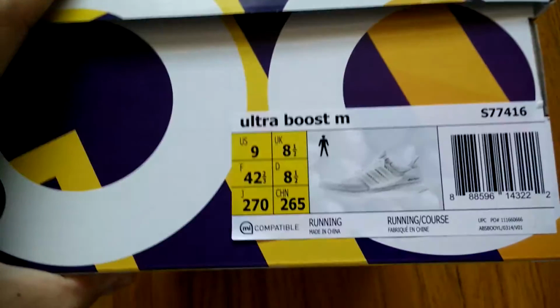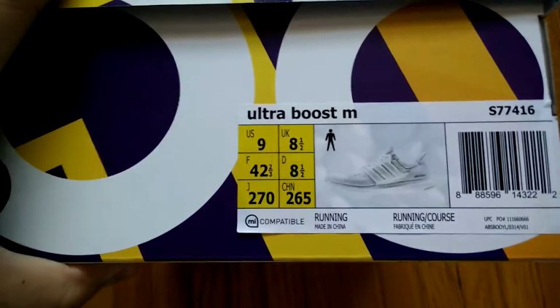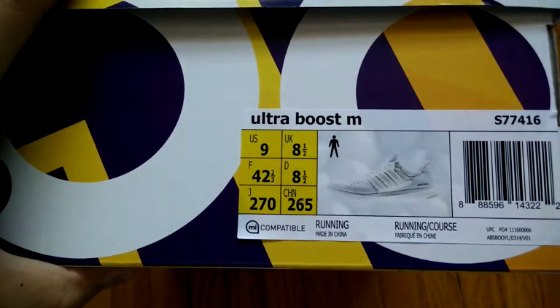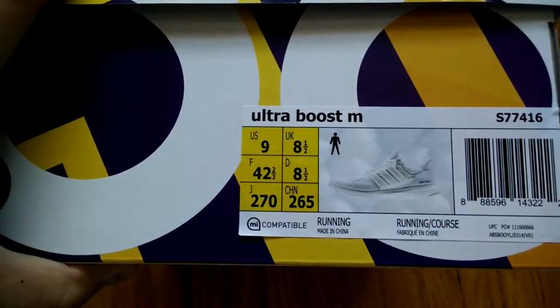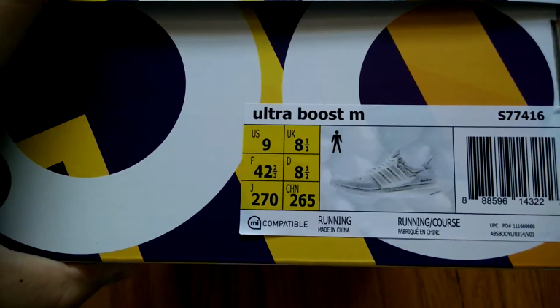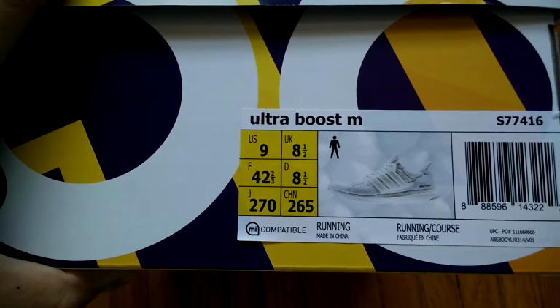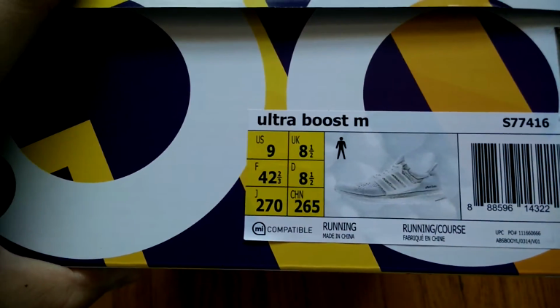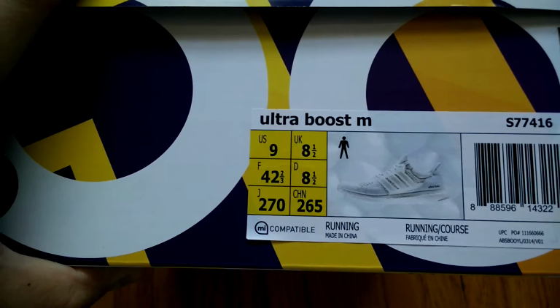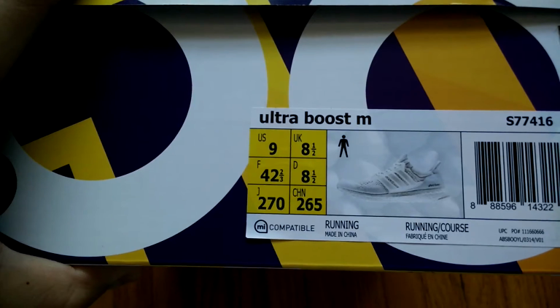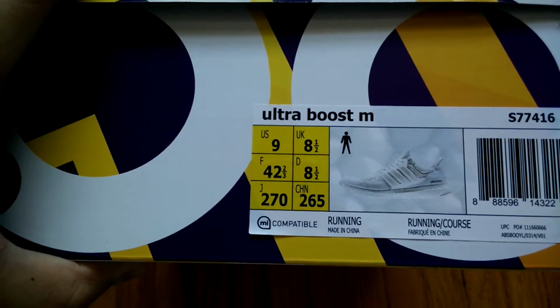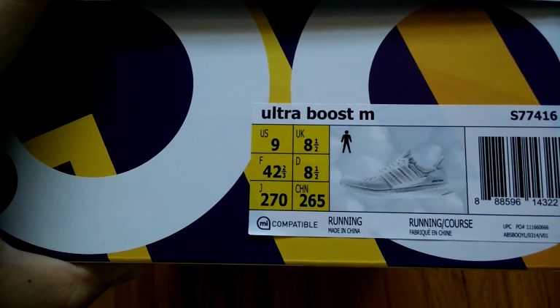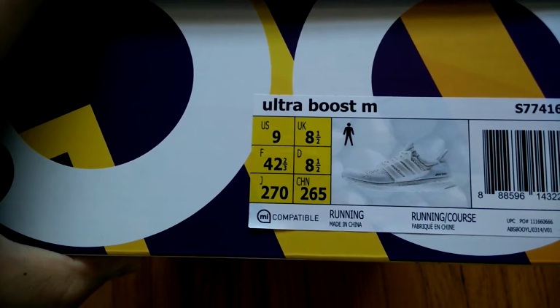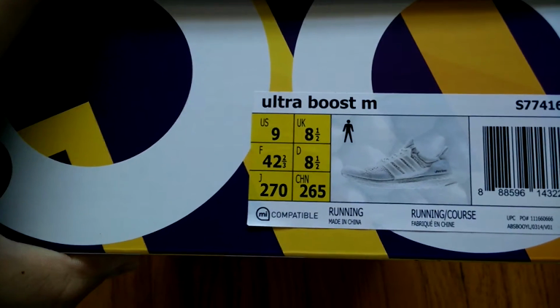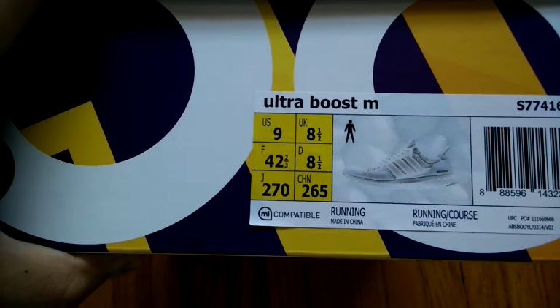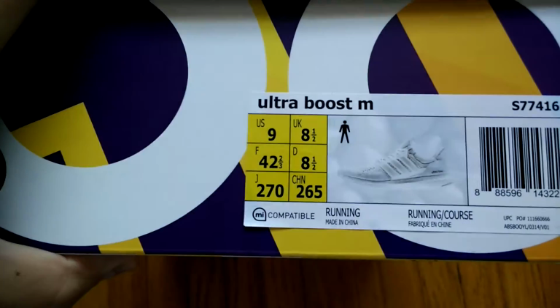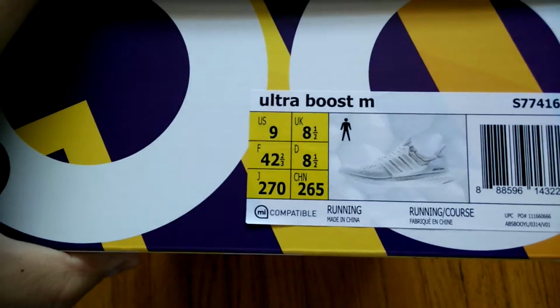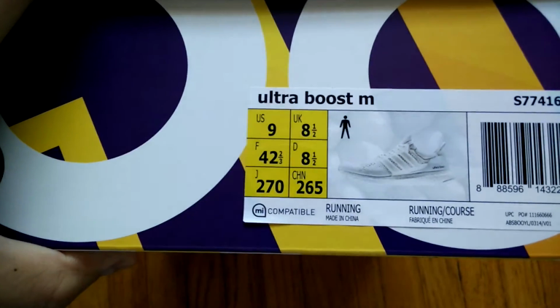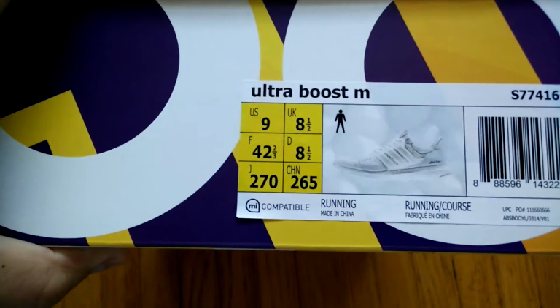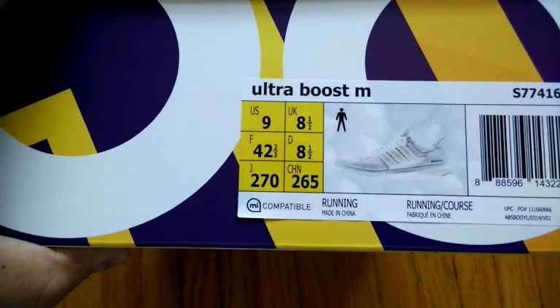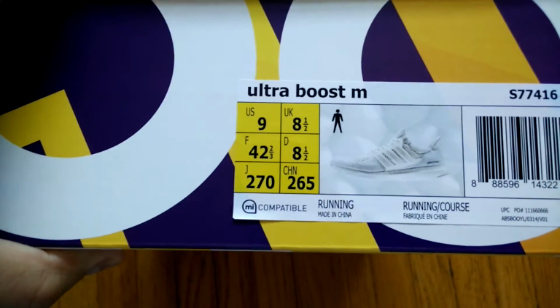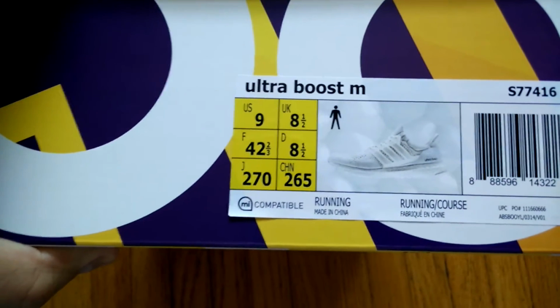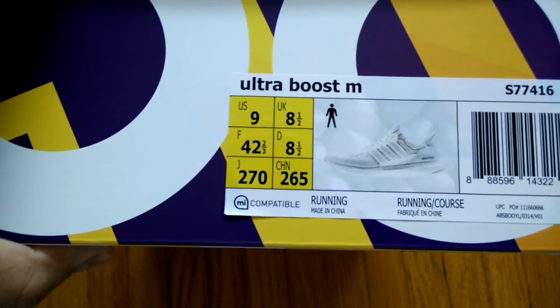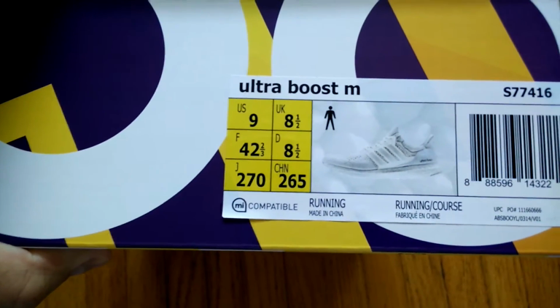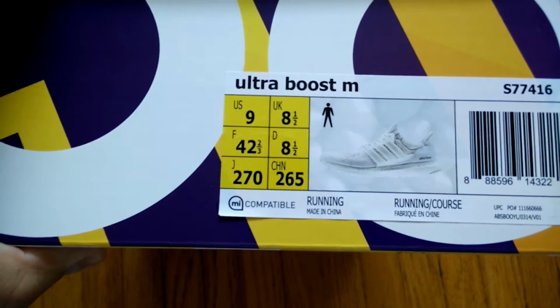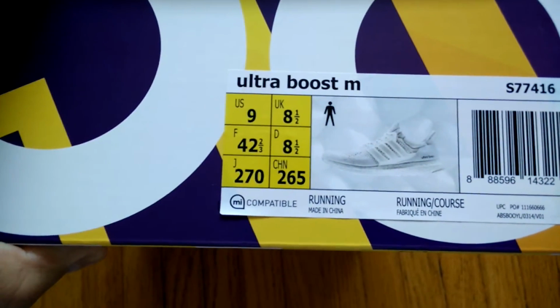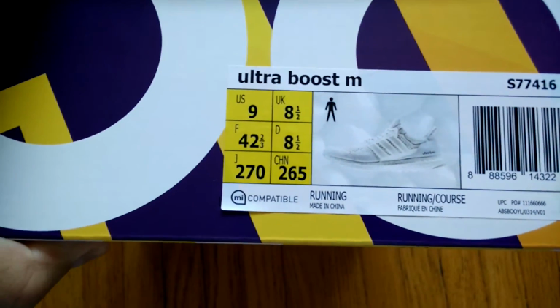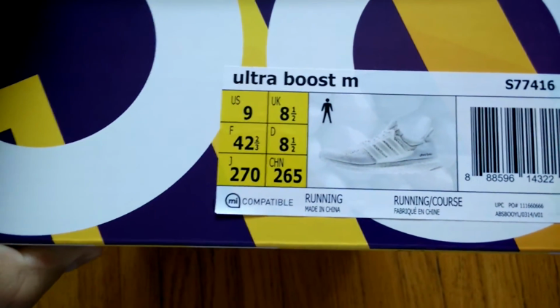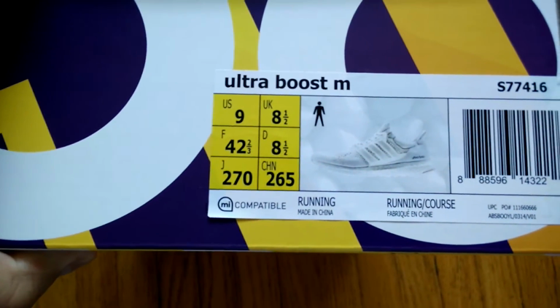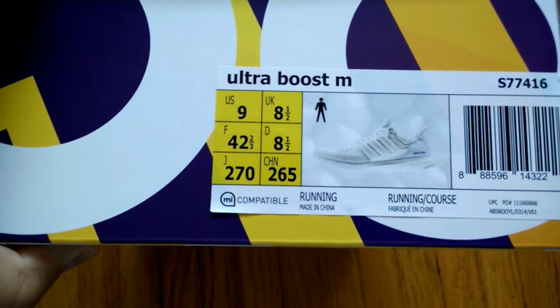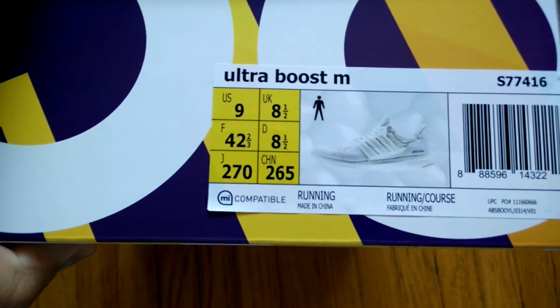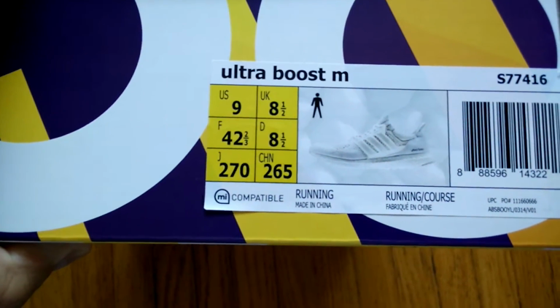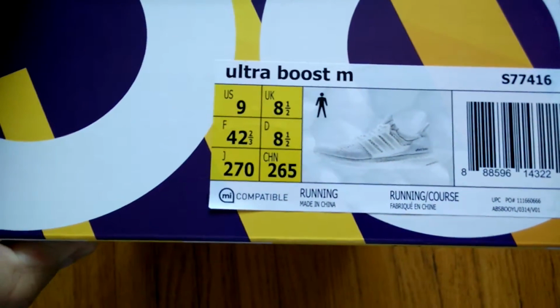As you guys can tell from the label, it's the Ultra Boost in a size 9, all white.